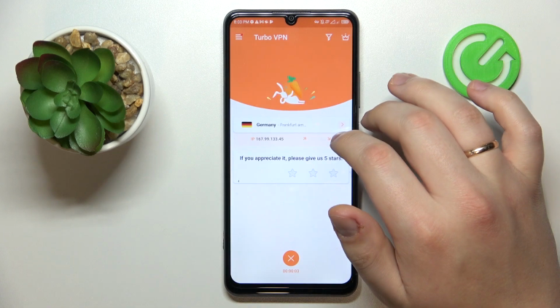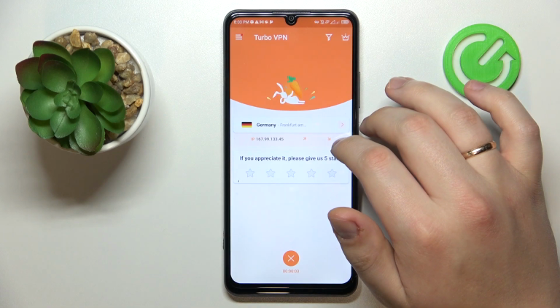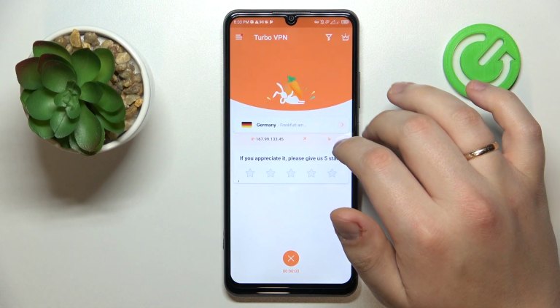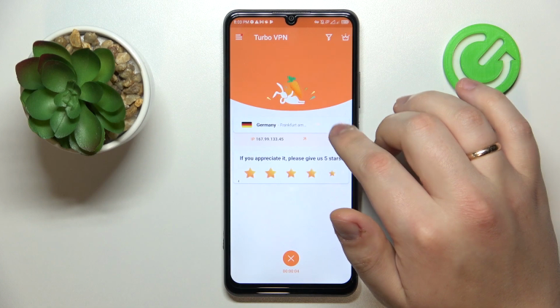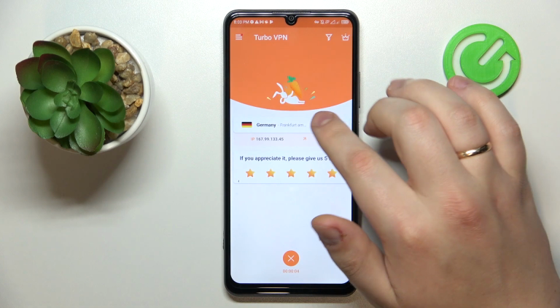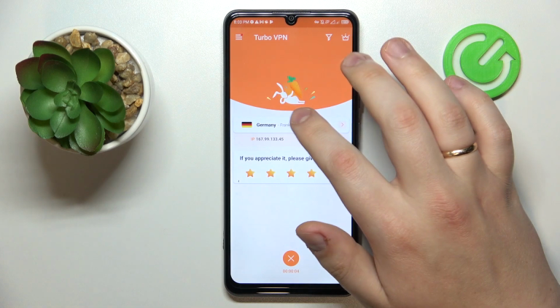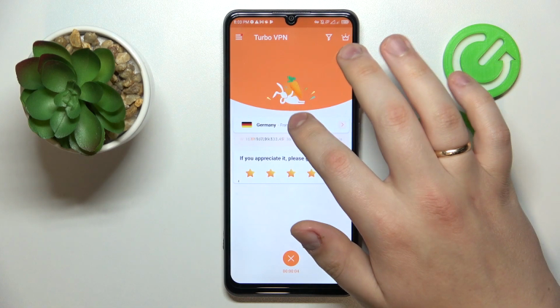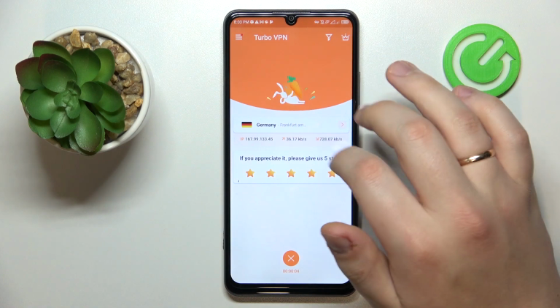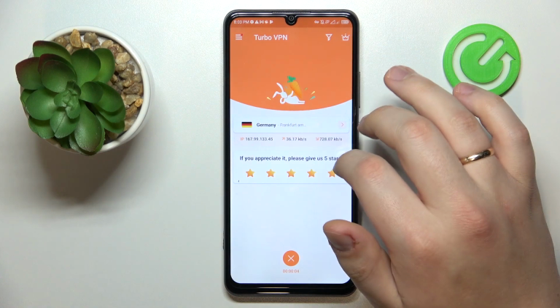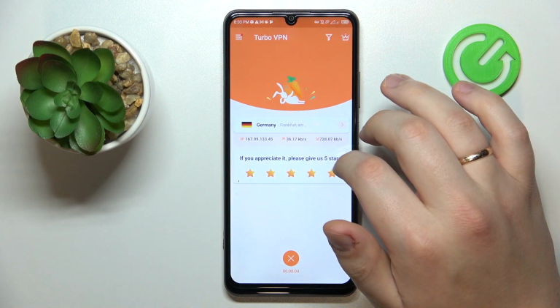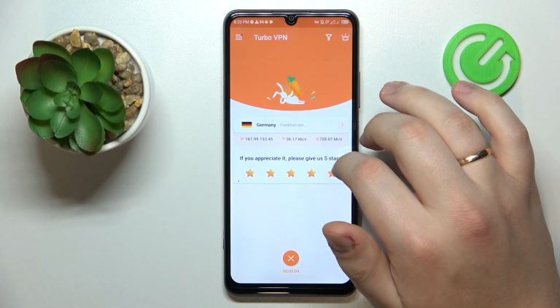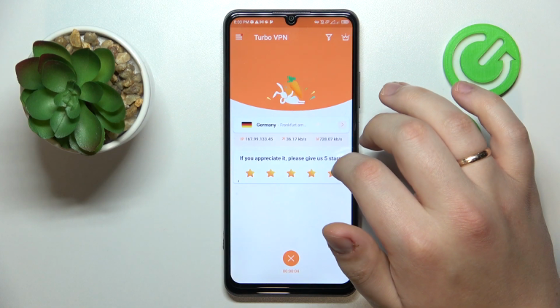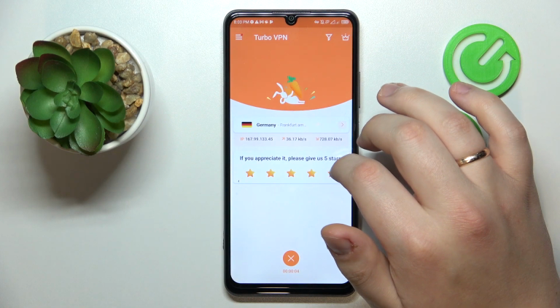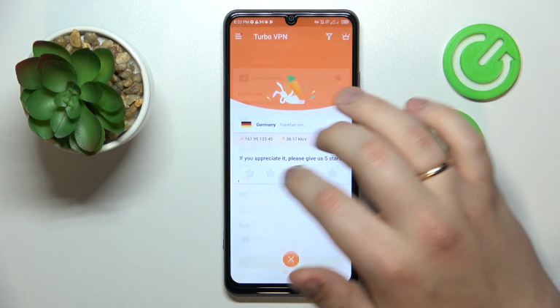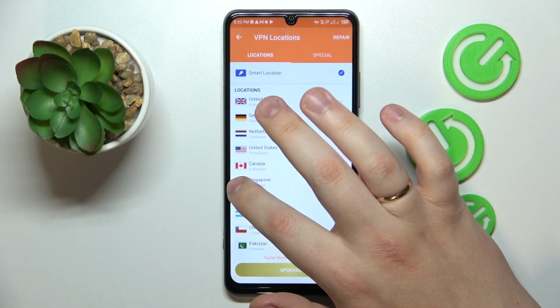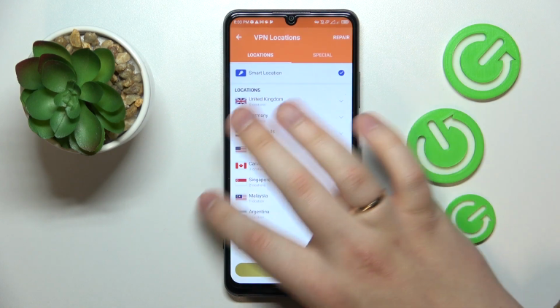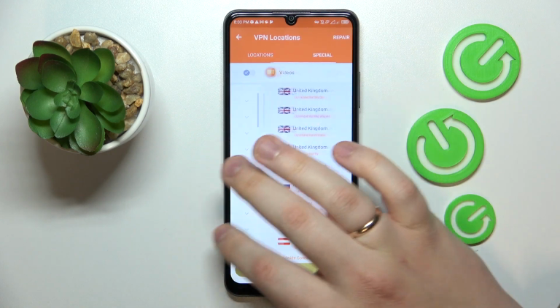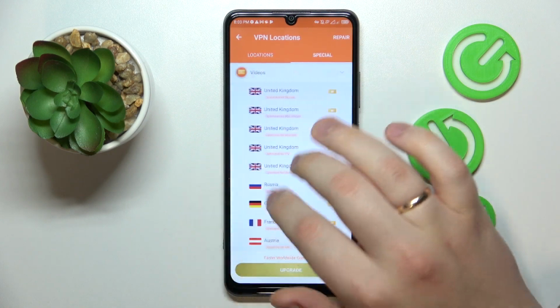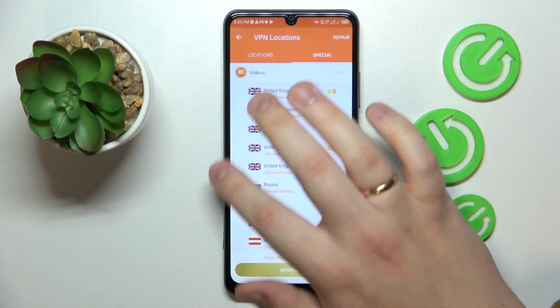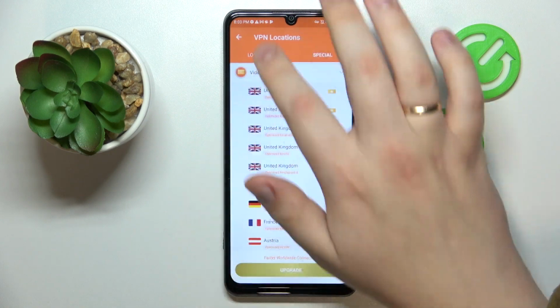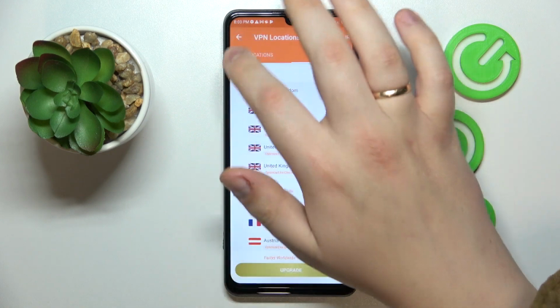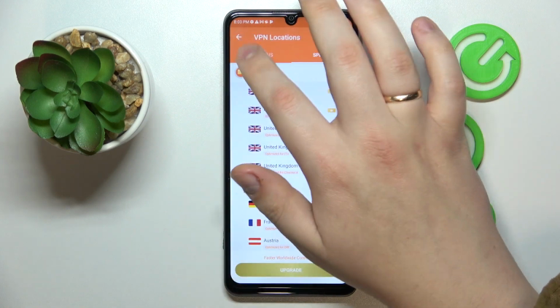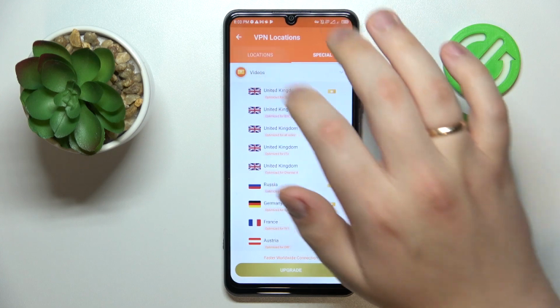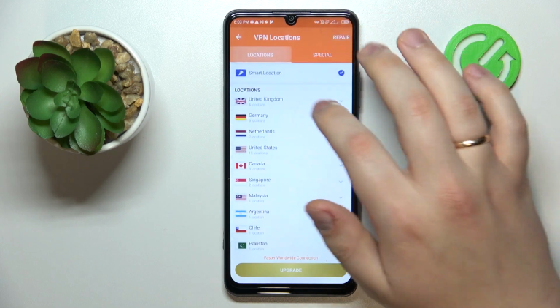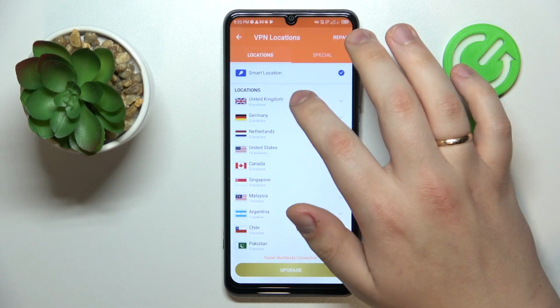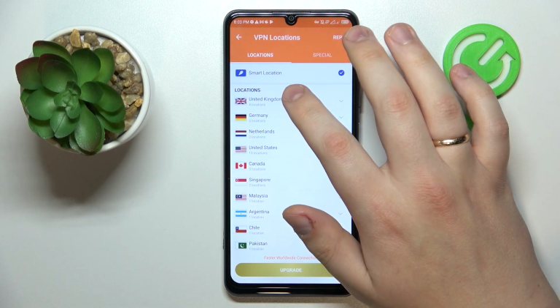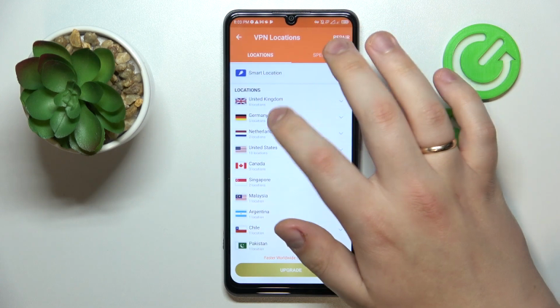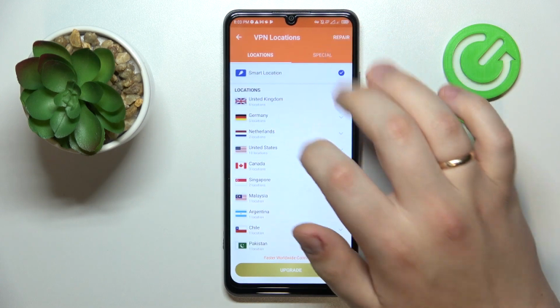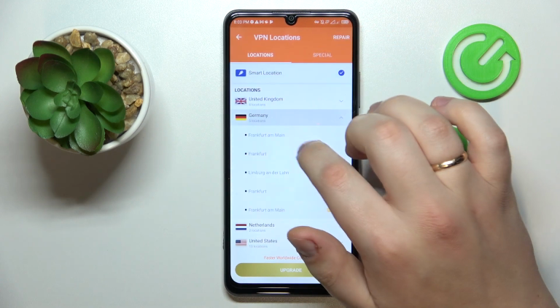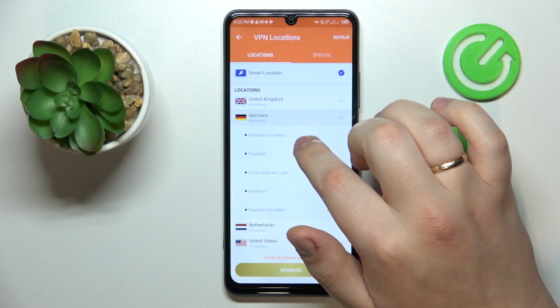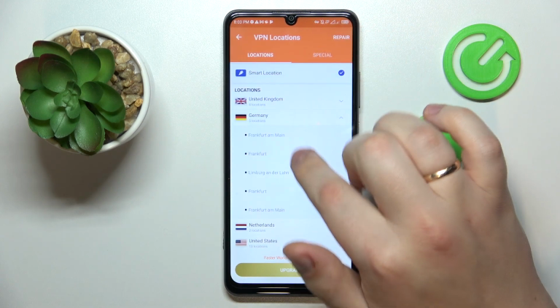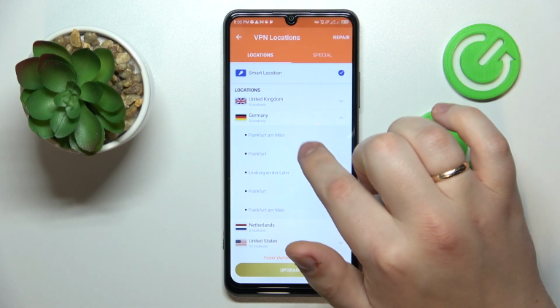While at it, you can change server, country, or even the city that you are currently connected to, like that.